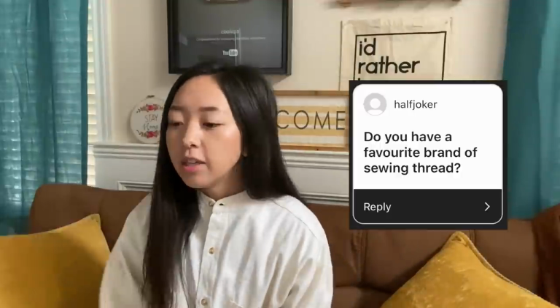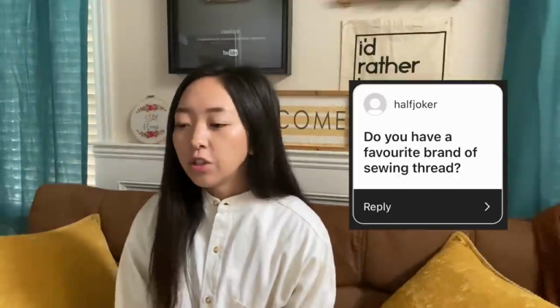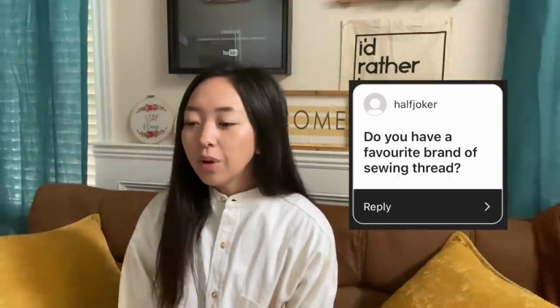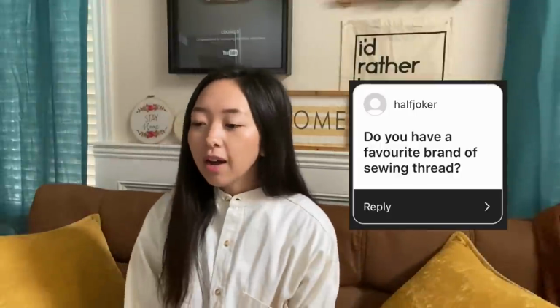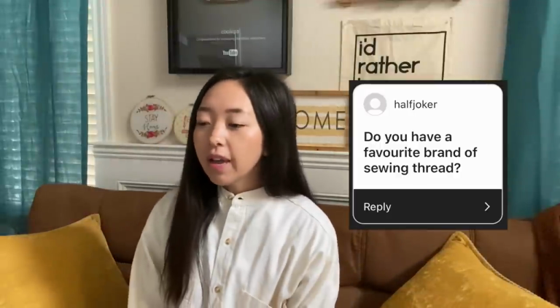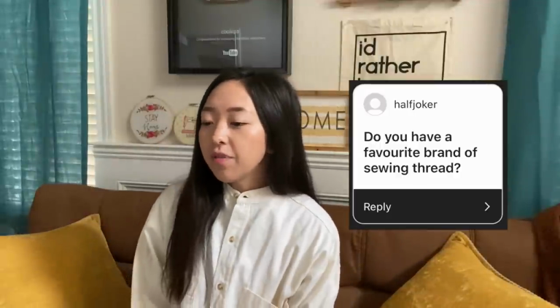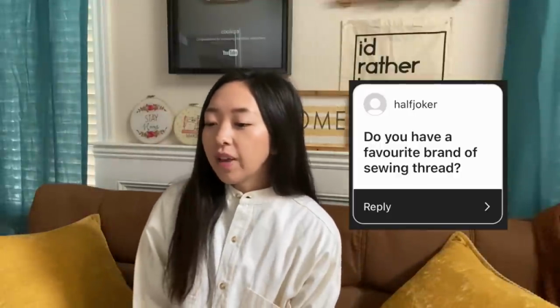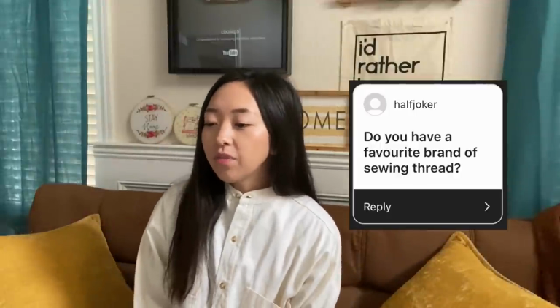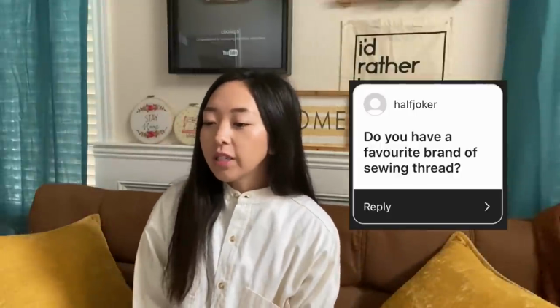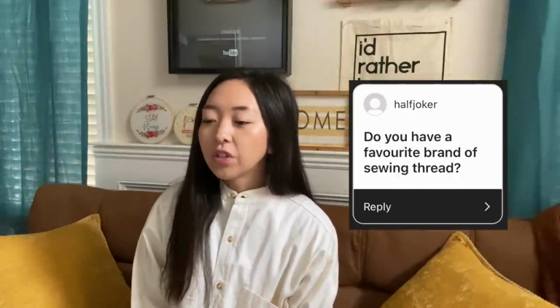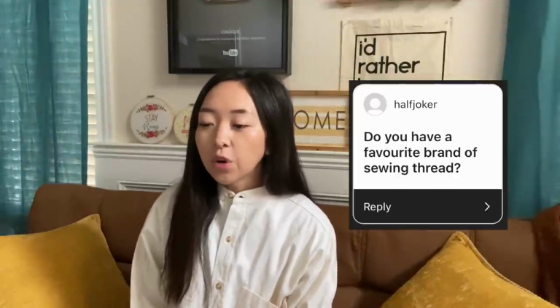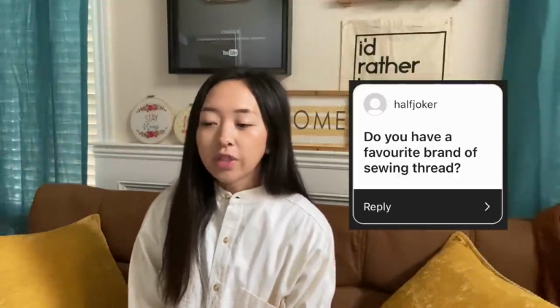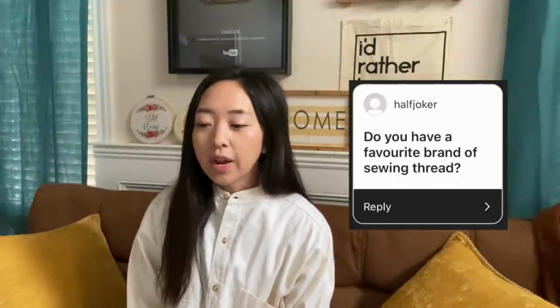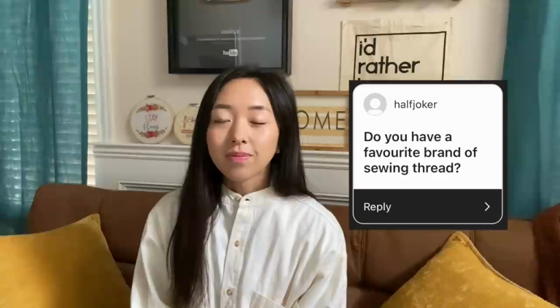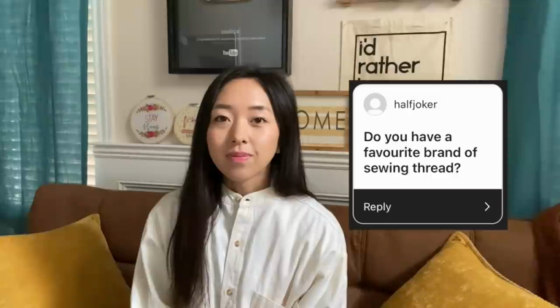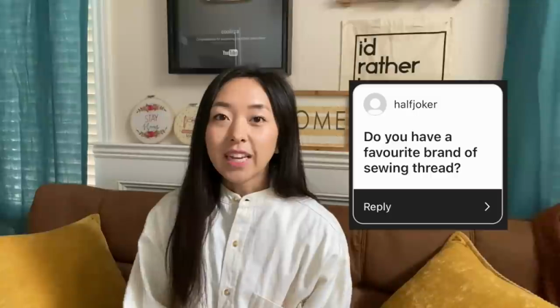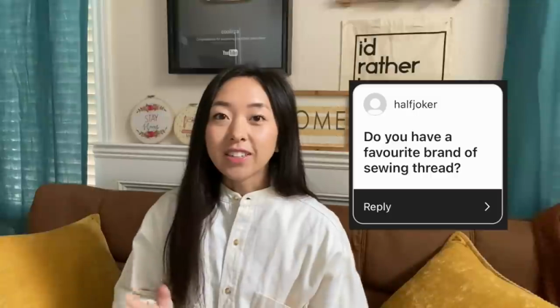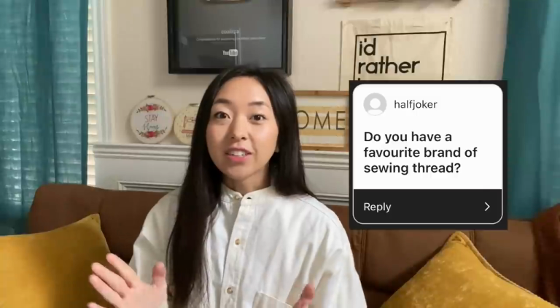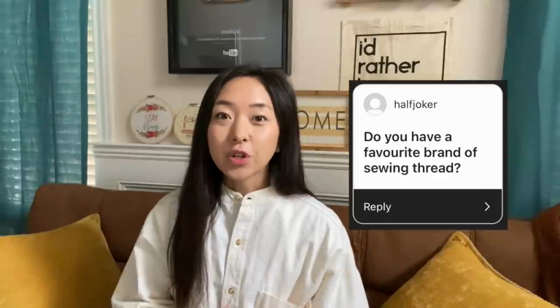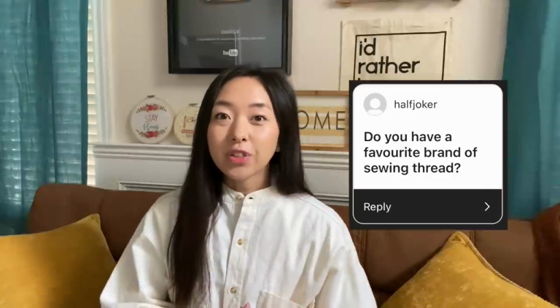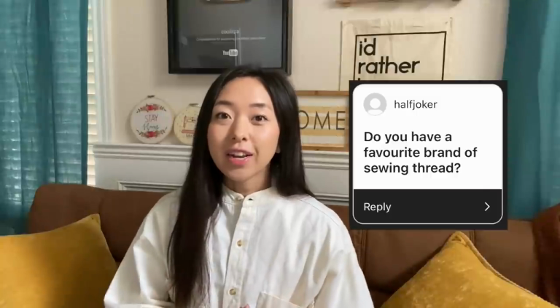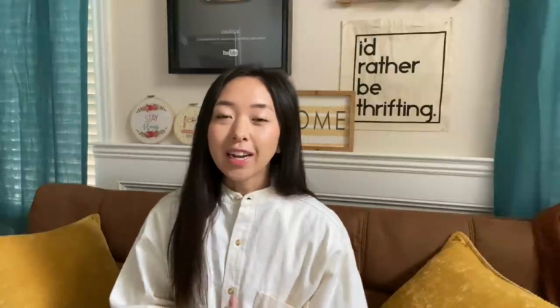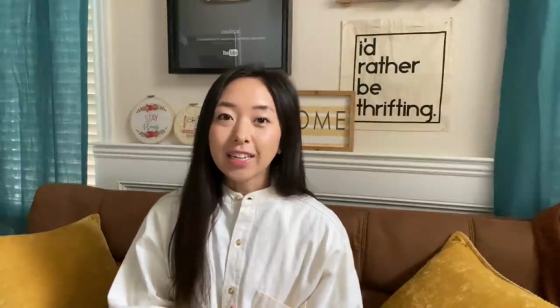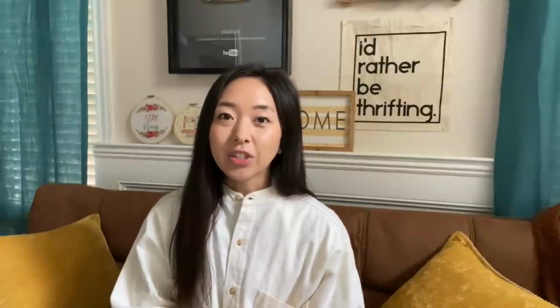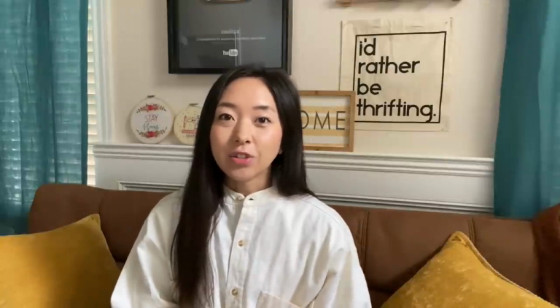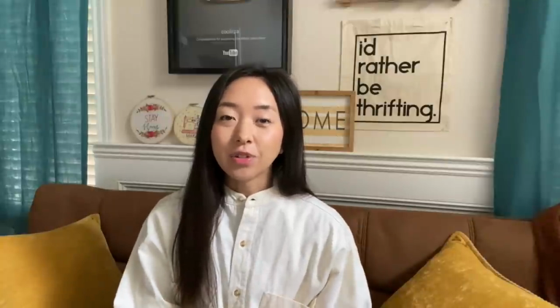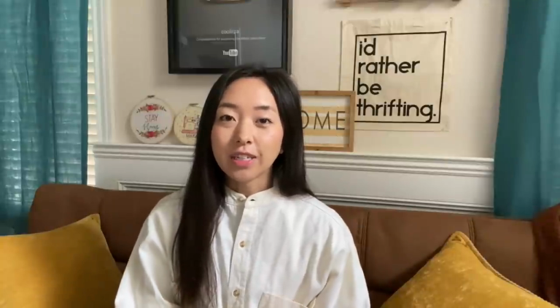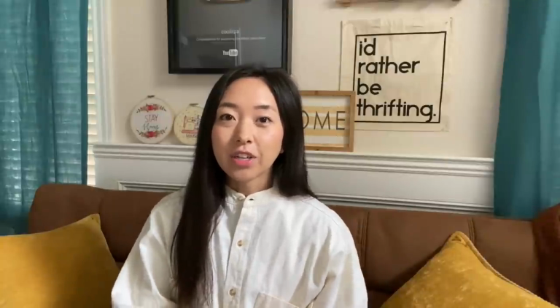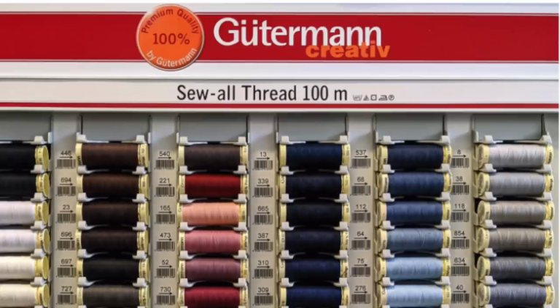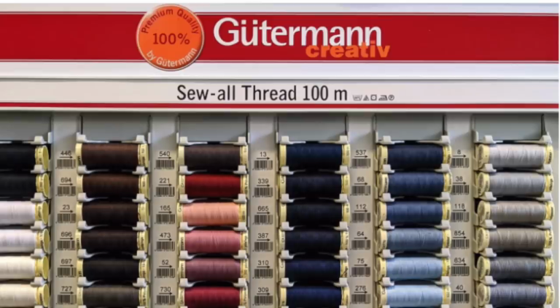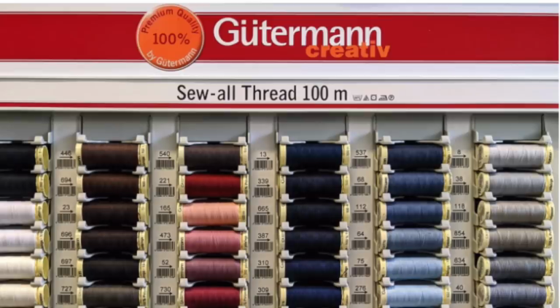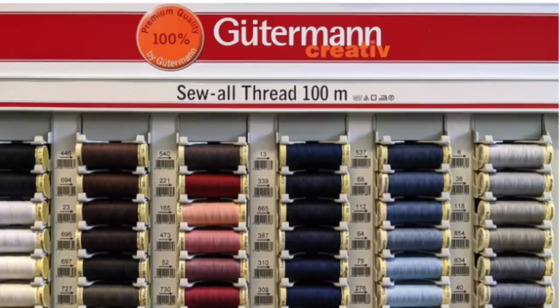Do you have a favorite sewing thread? Yes, the sewing thread I like to use is called Gutermann.